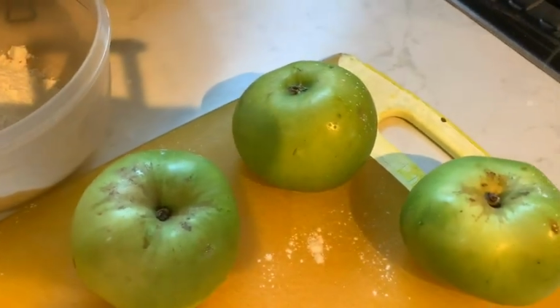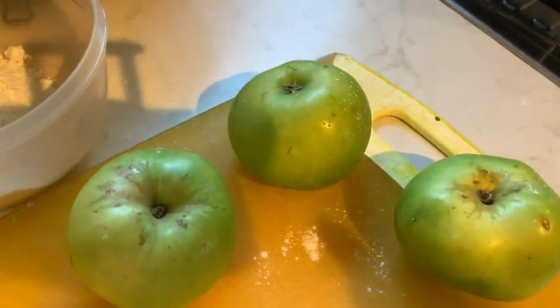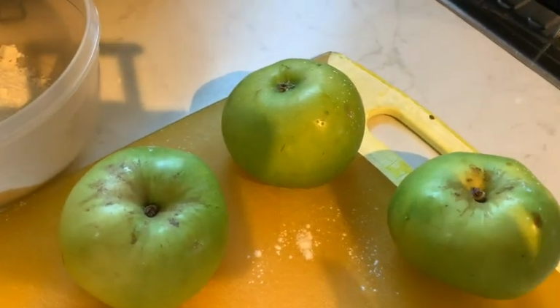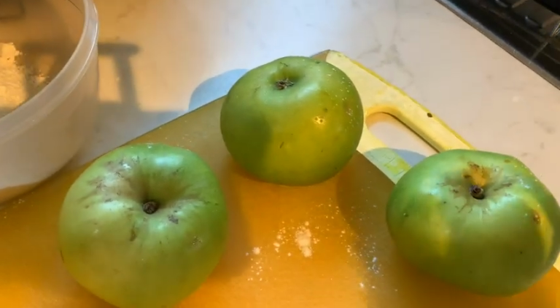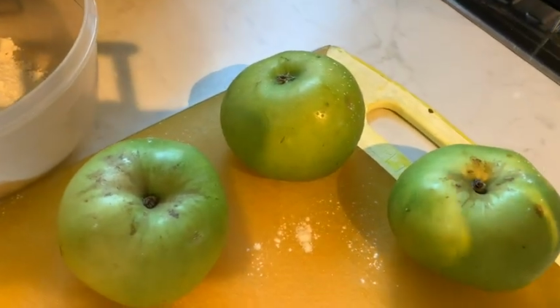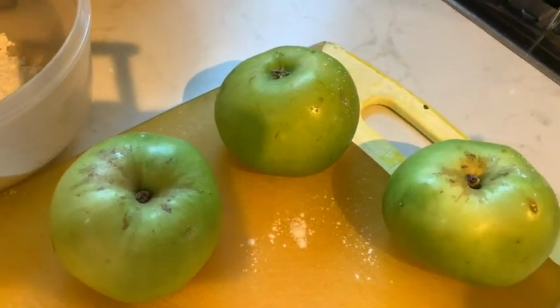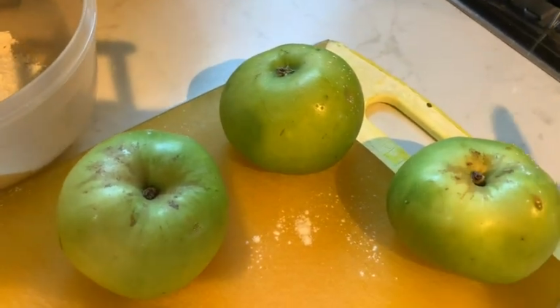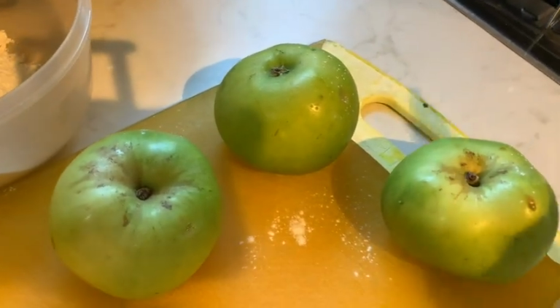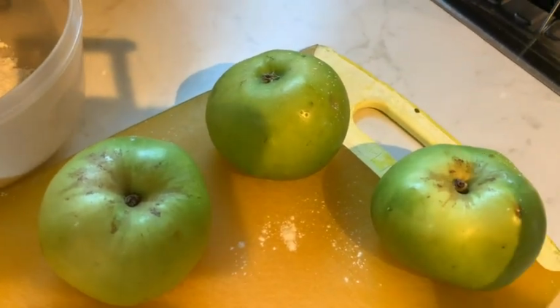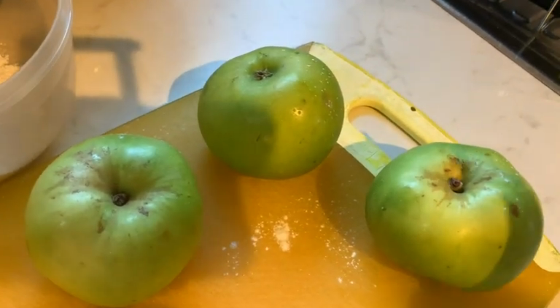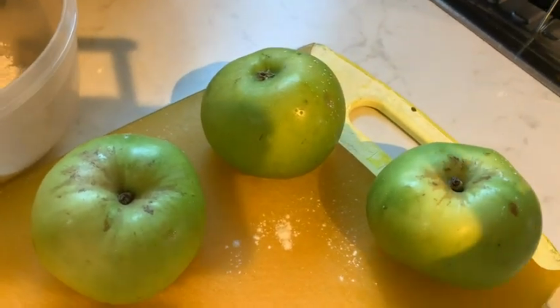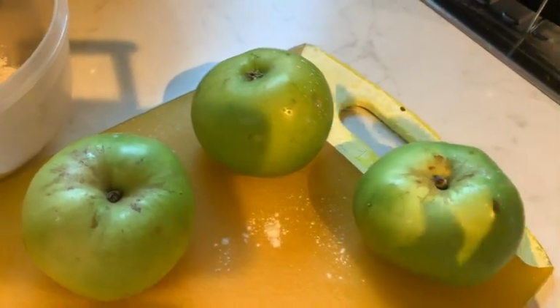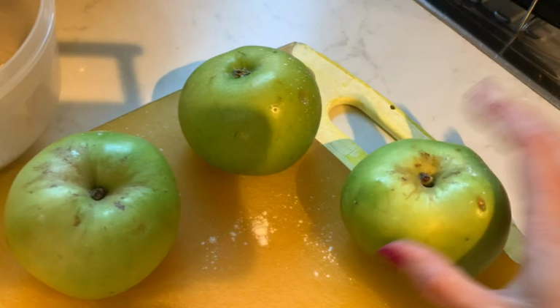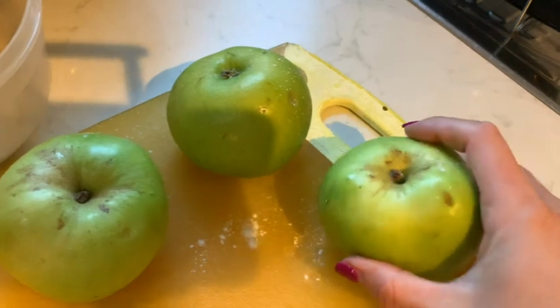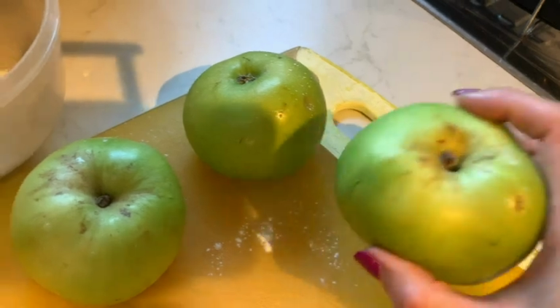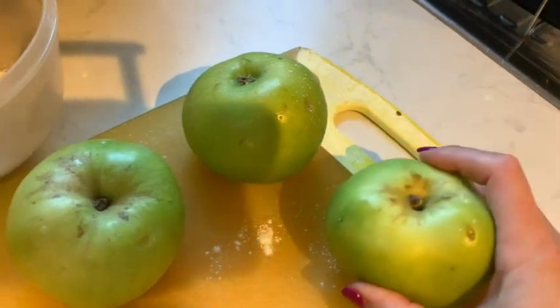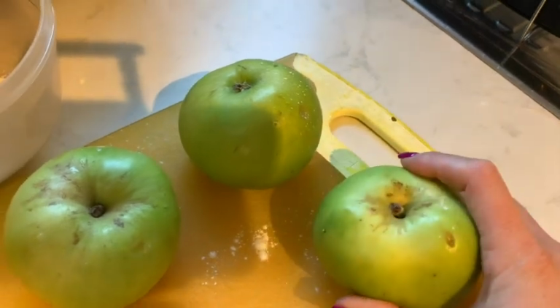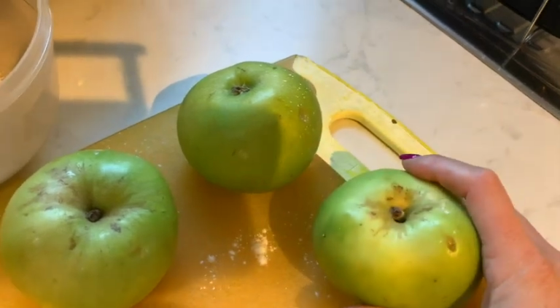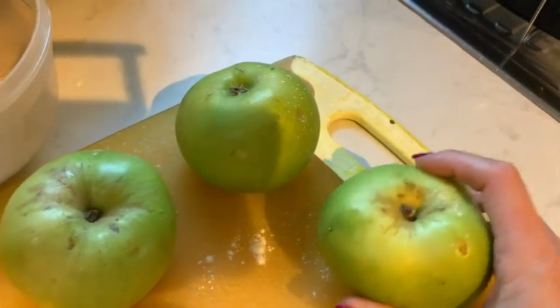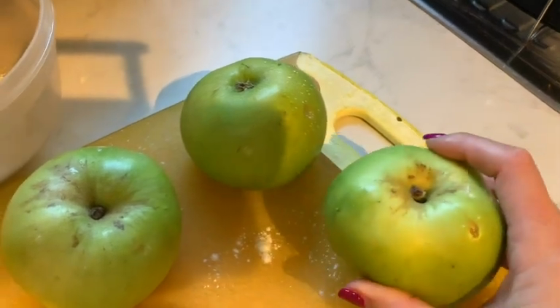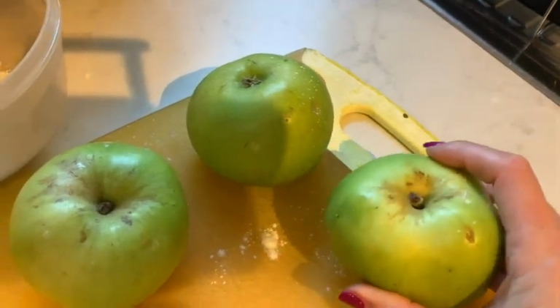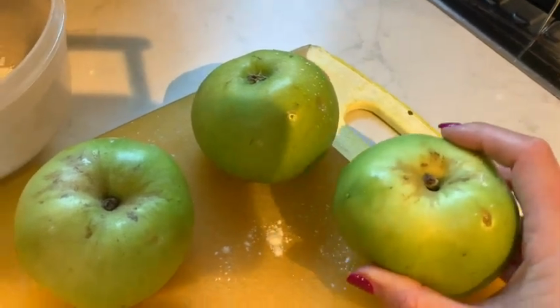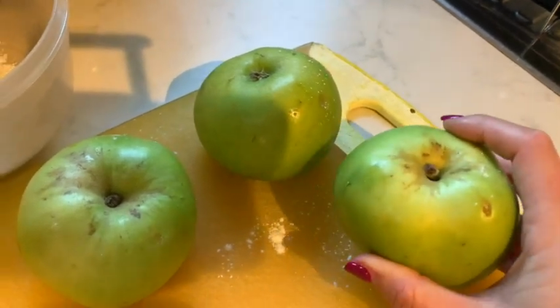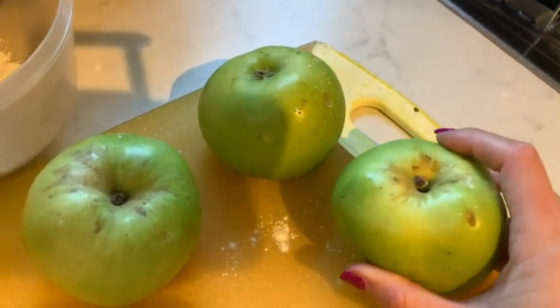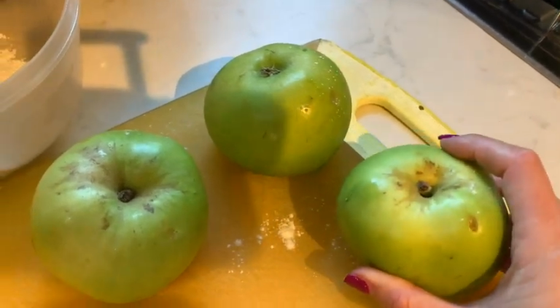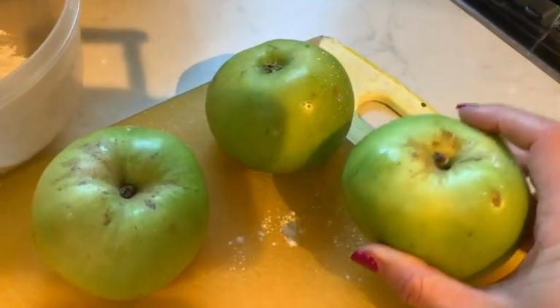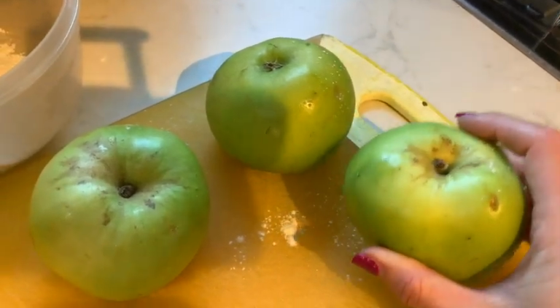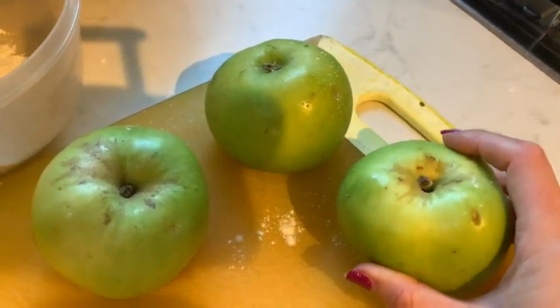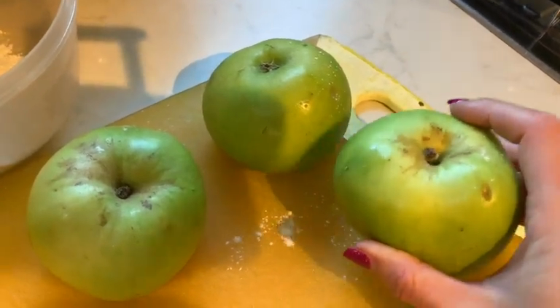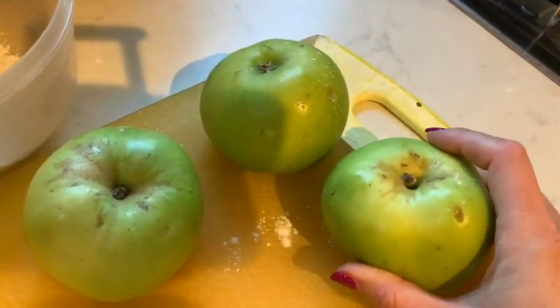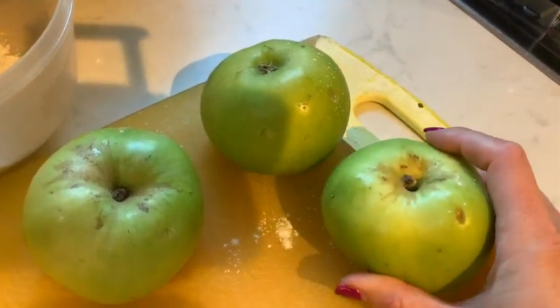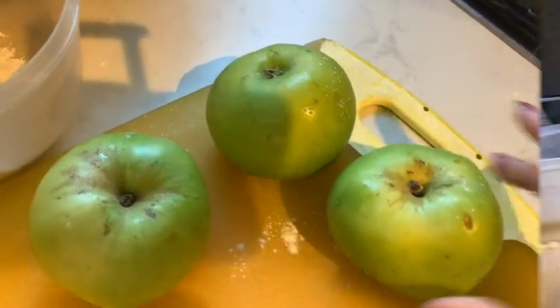The next thing to do is peel and core these apples and put them into a pan of cold water.